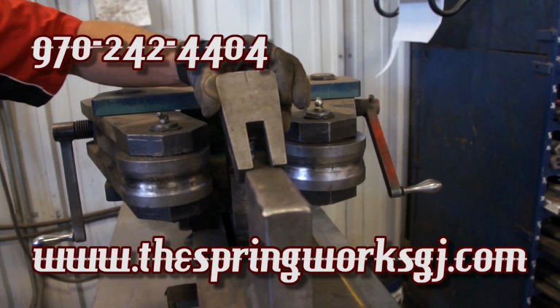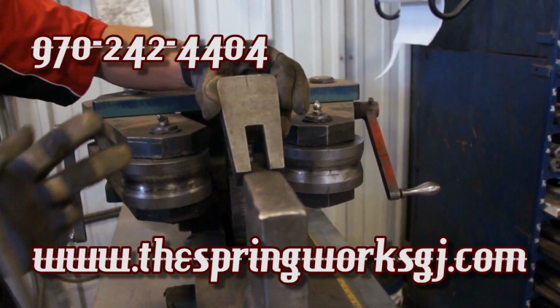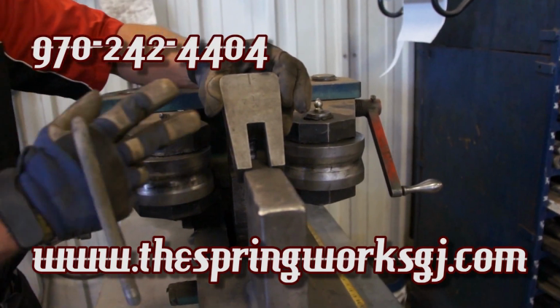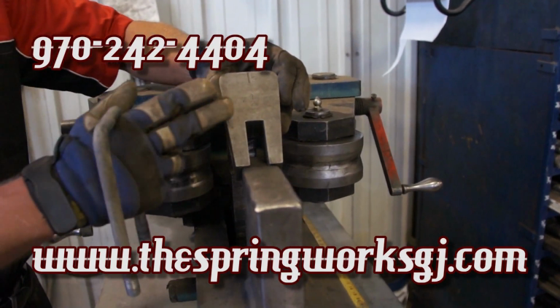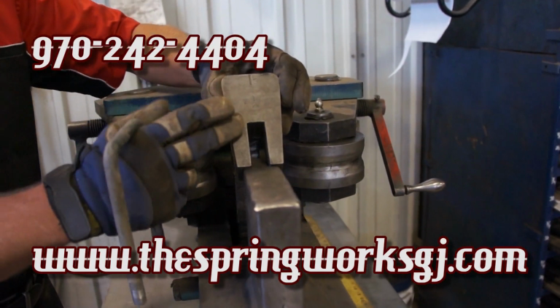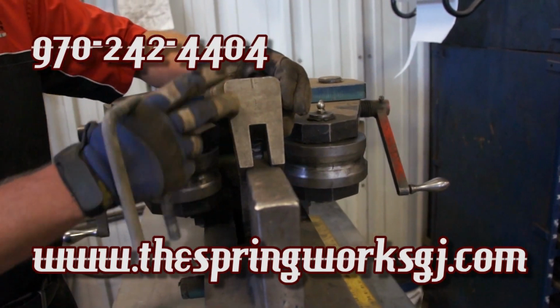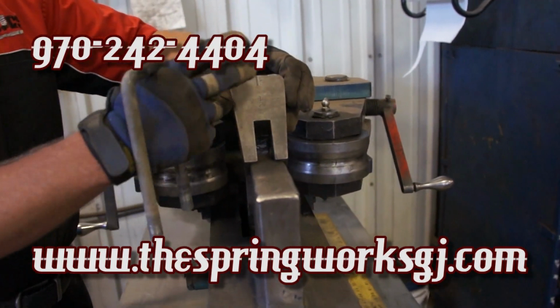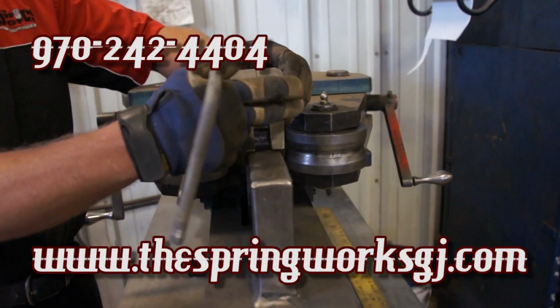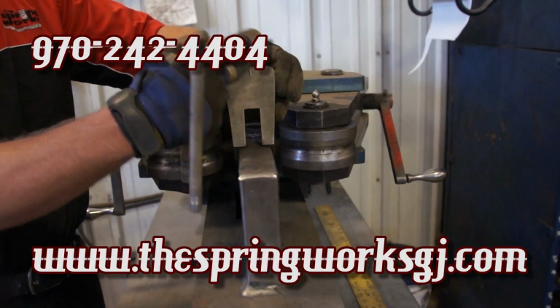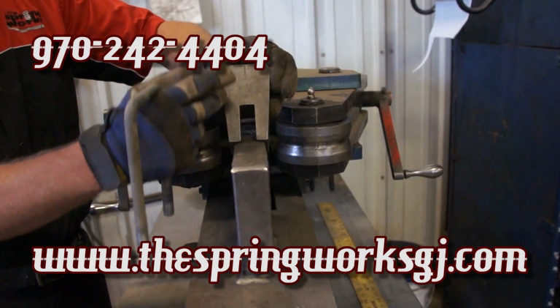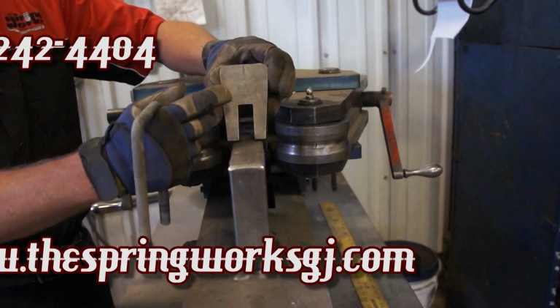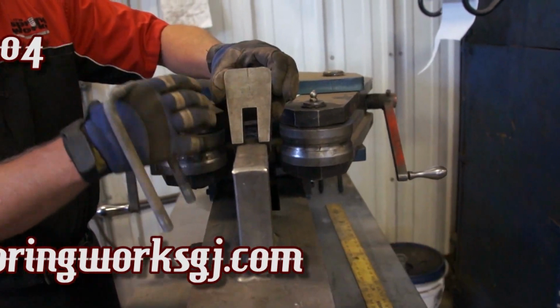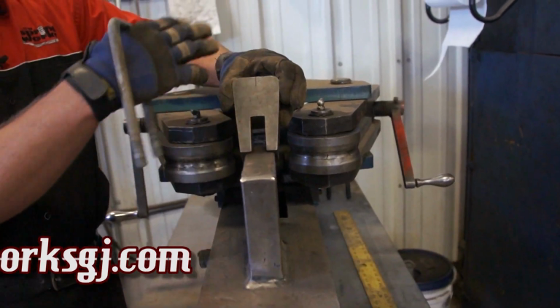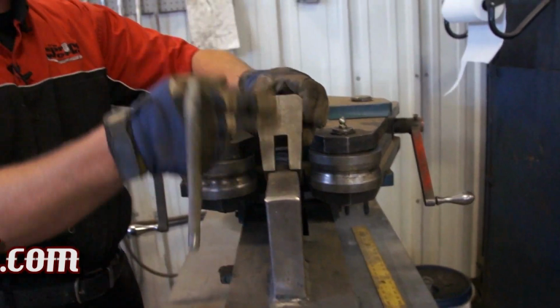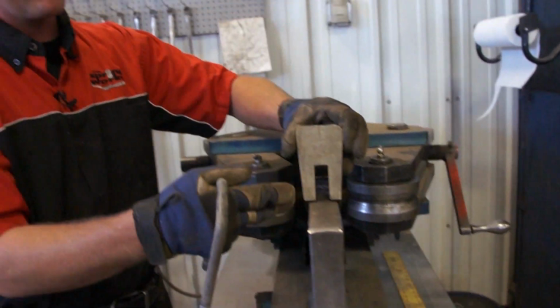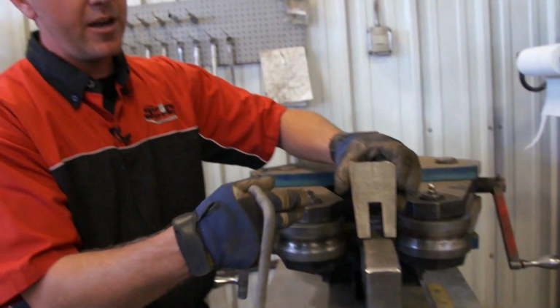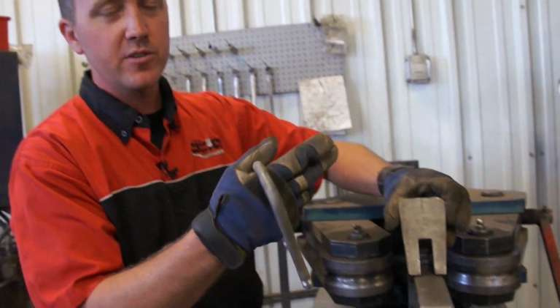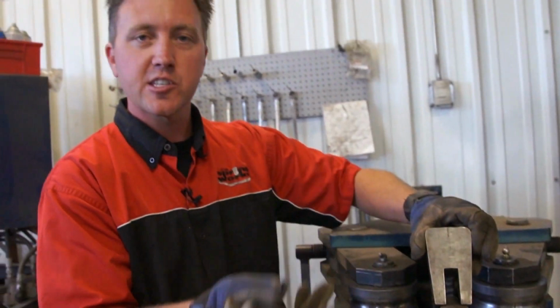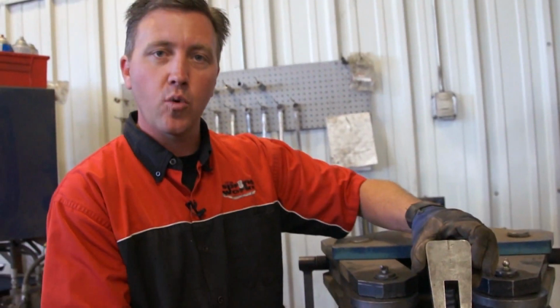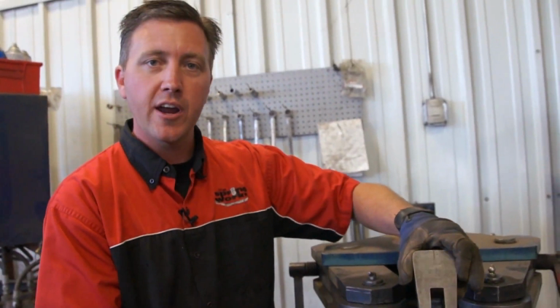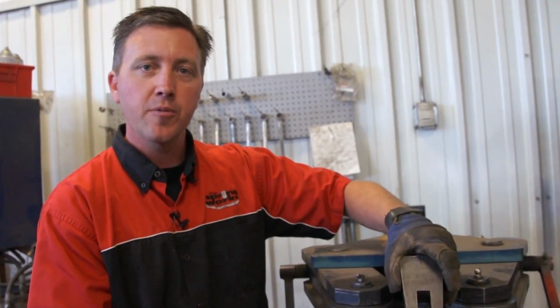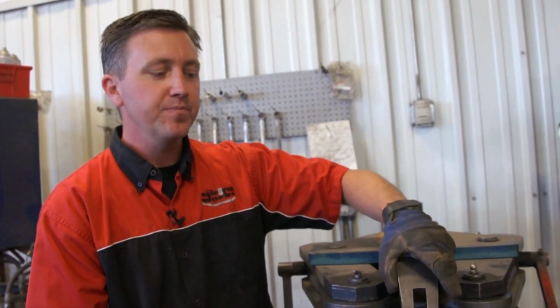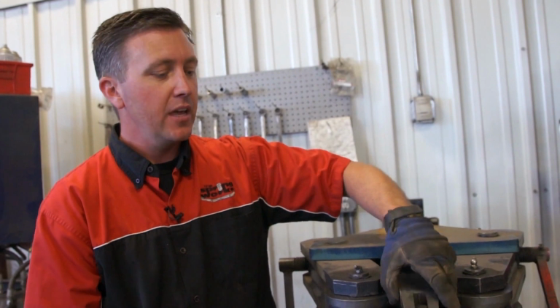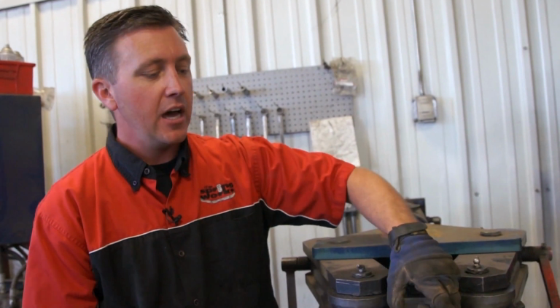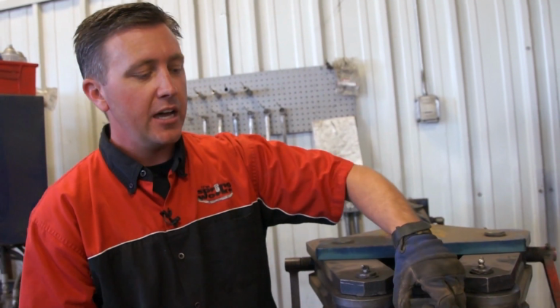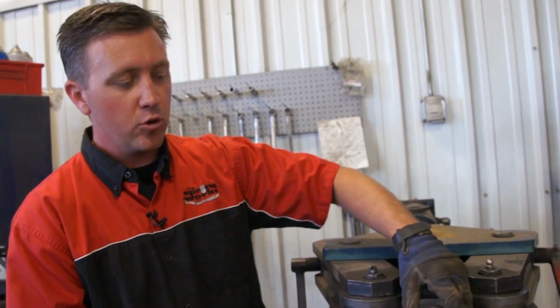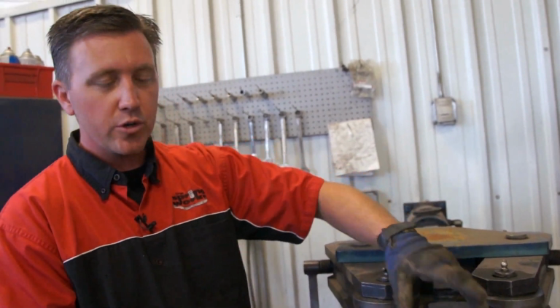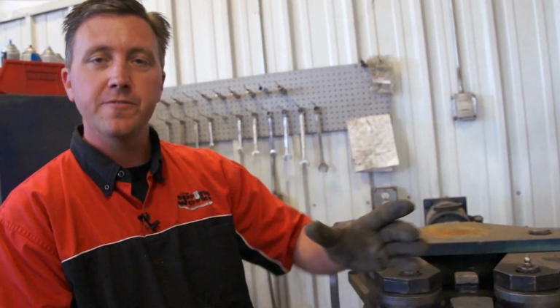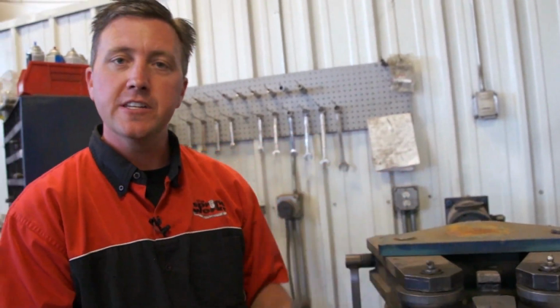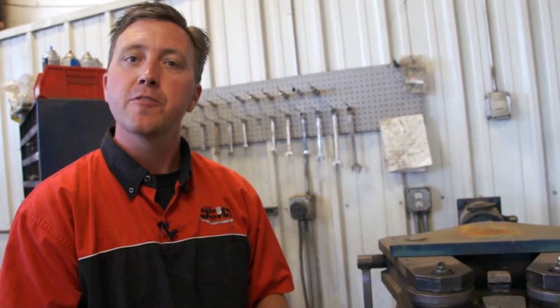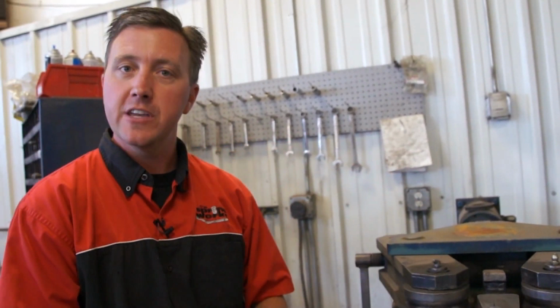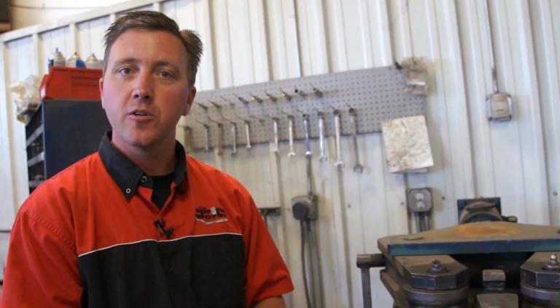We've got multiple dies in round, semi-round, and square in order to fit different vehicles.